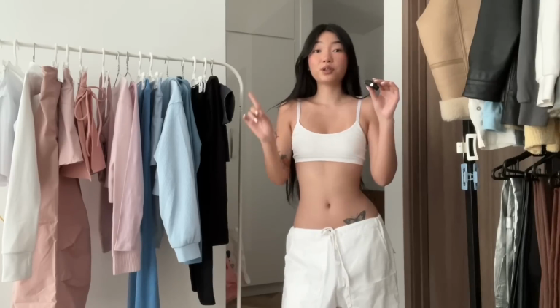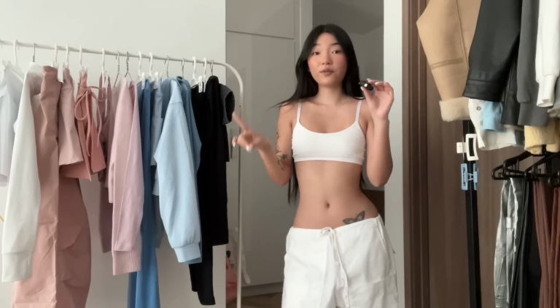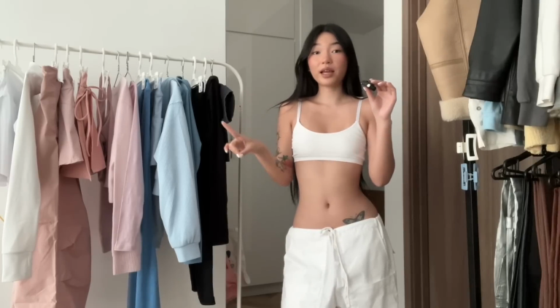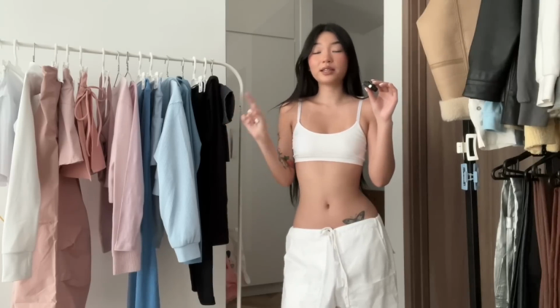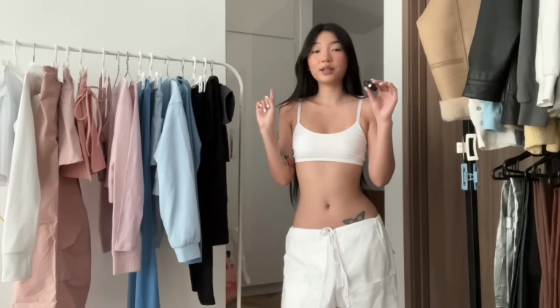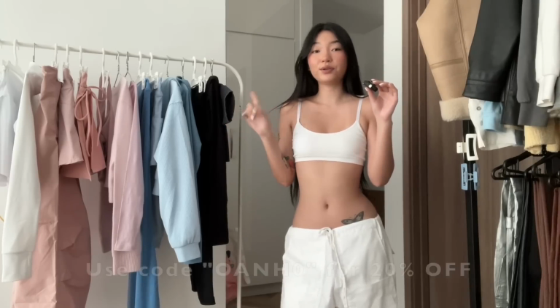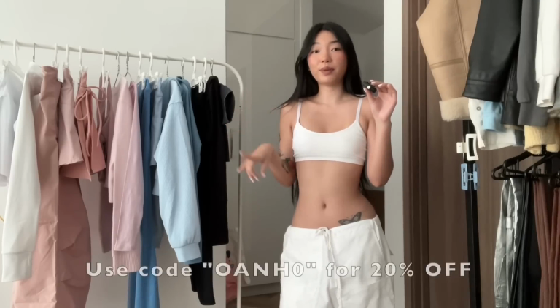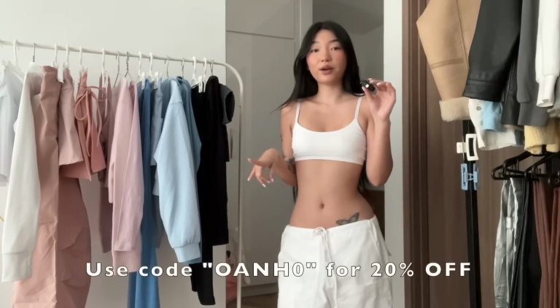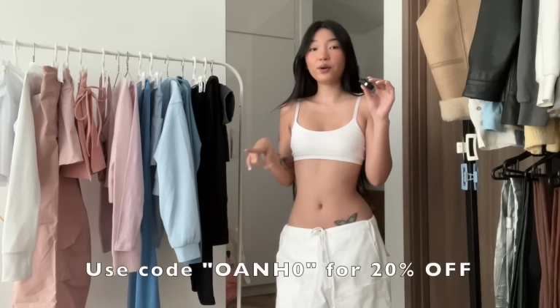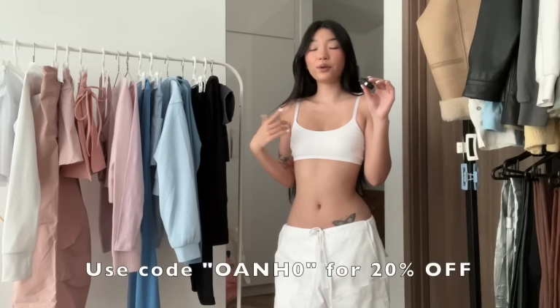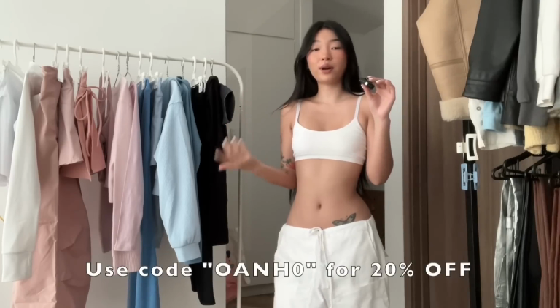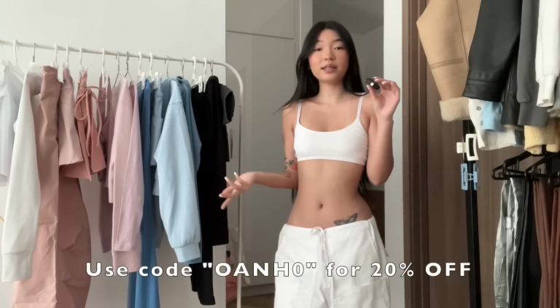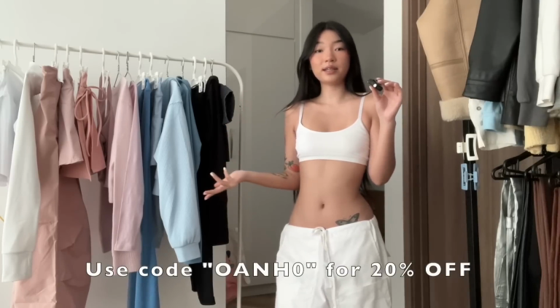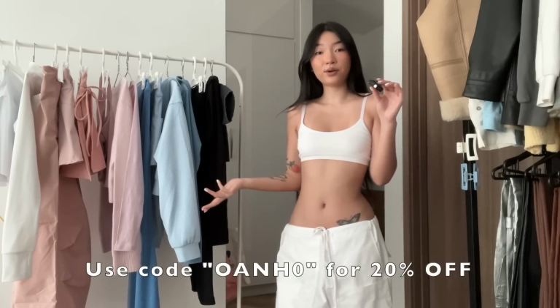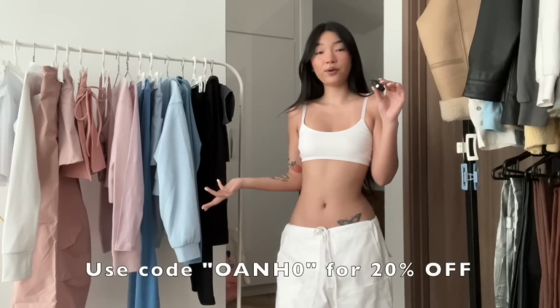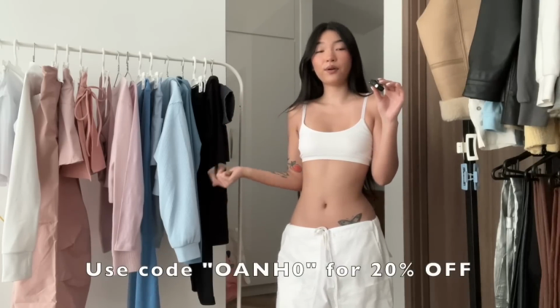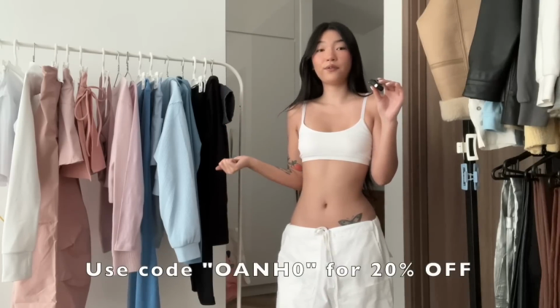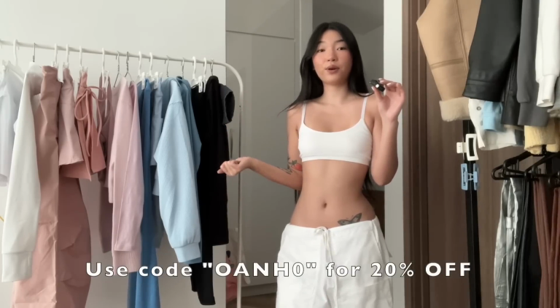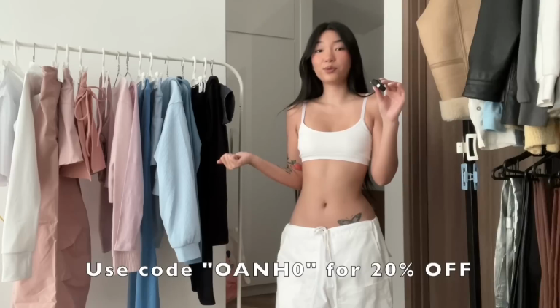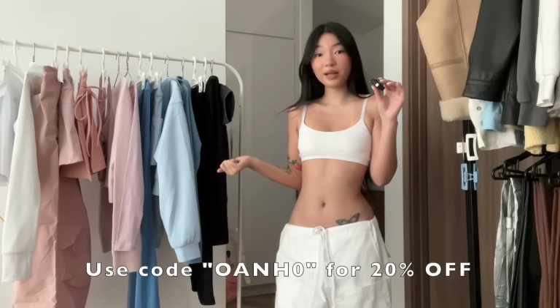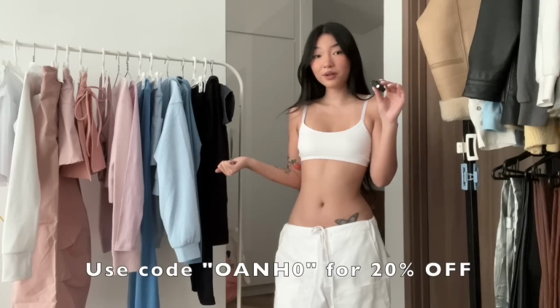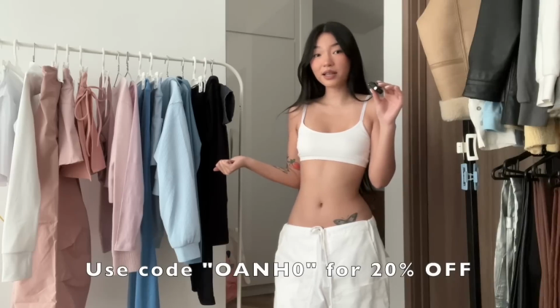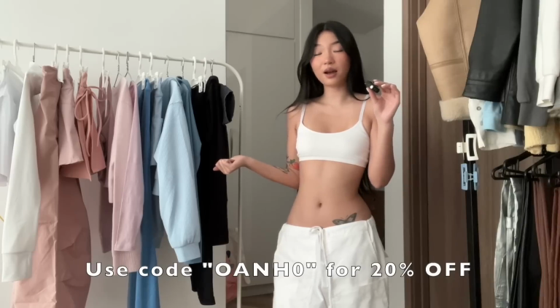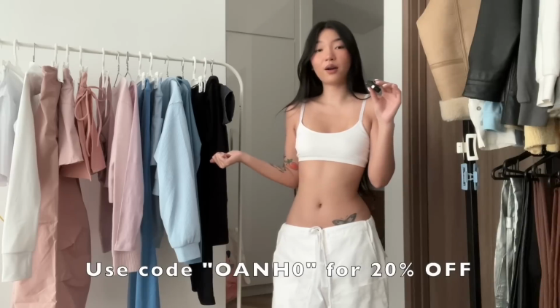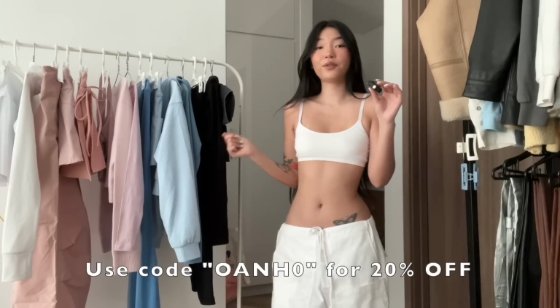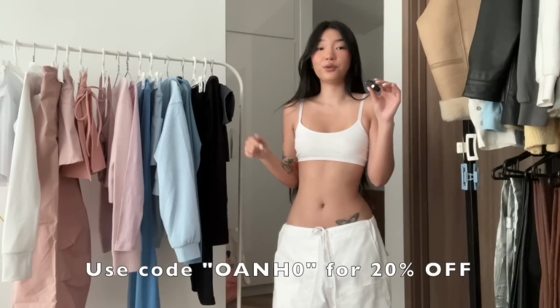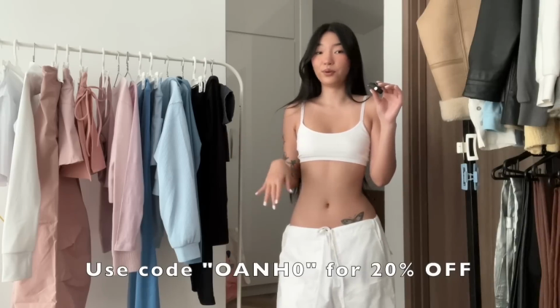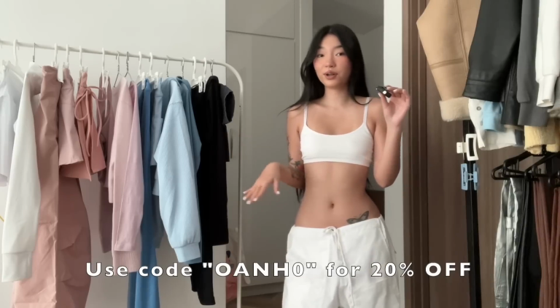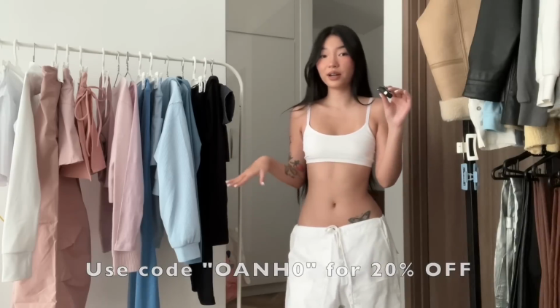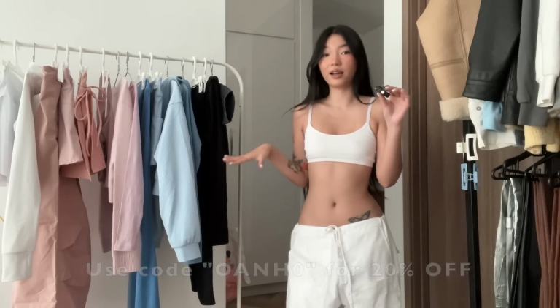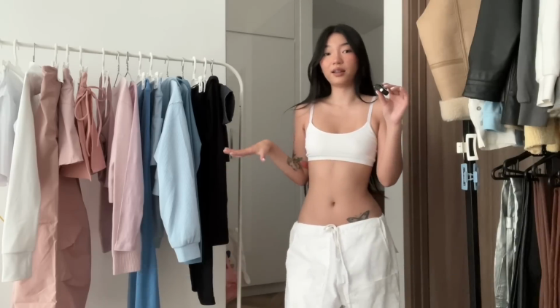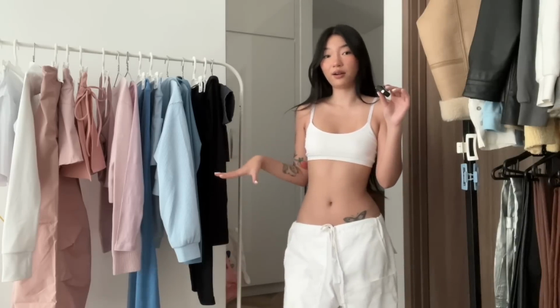Don't forget to use my code 10 for 20% off your order at Halara.